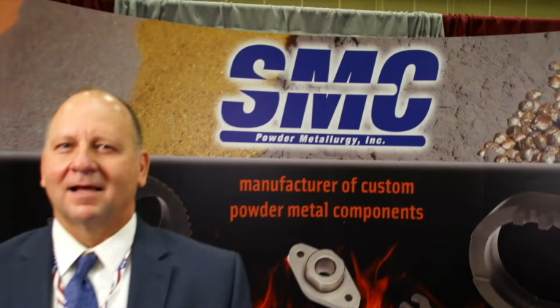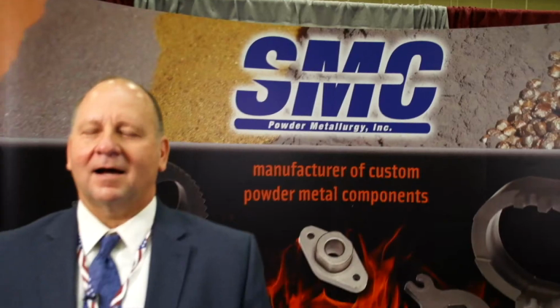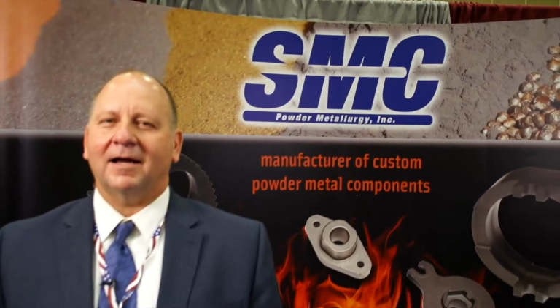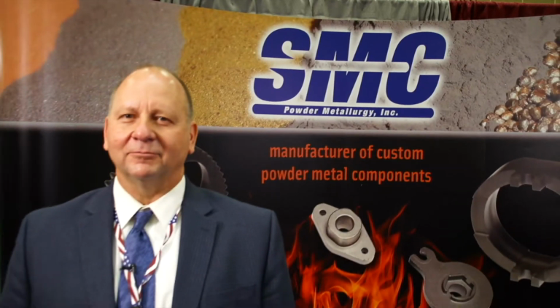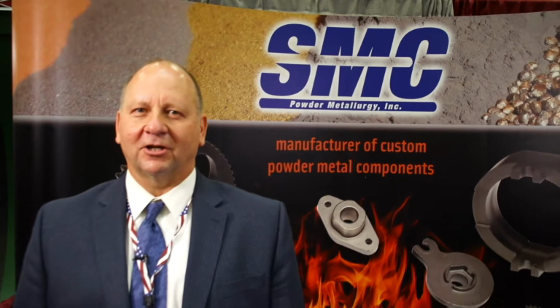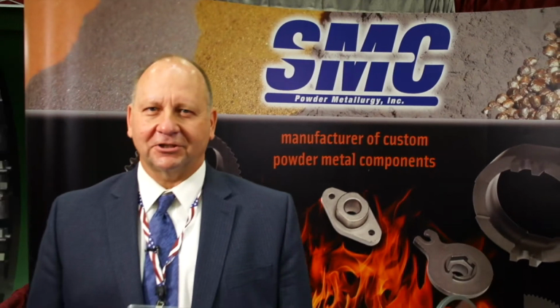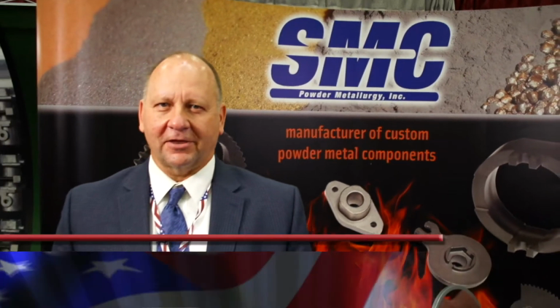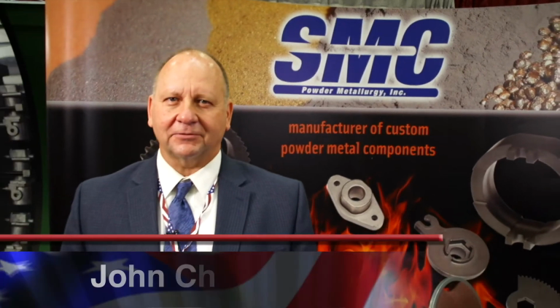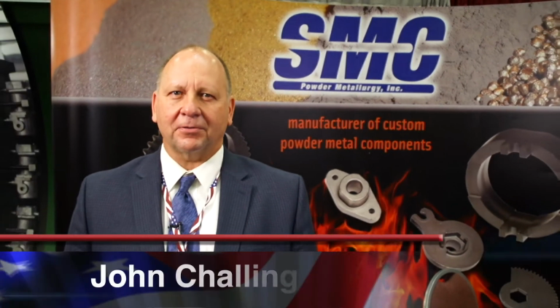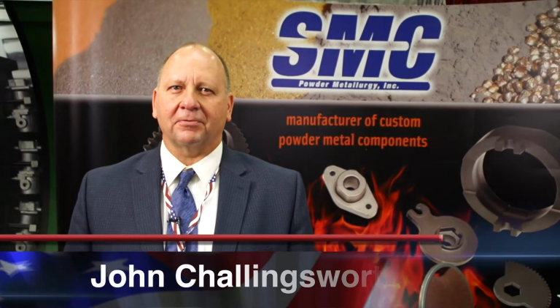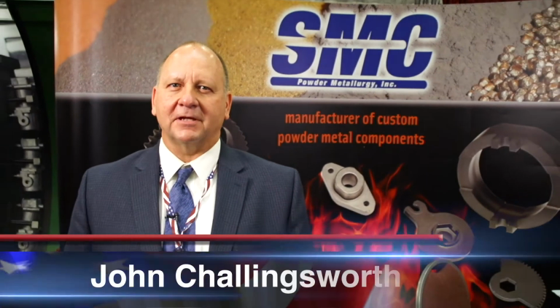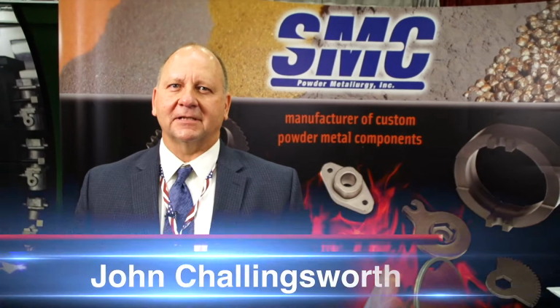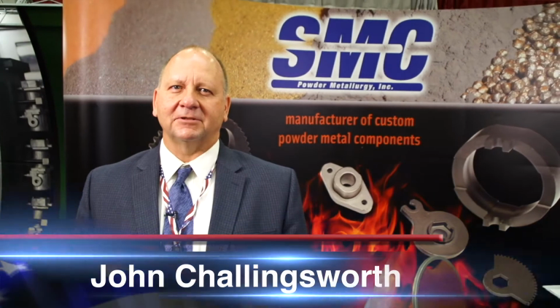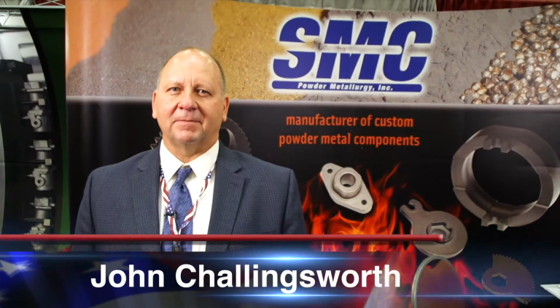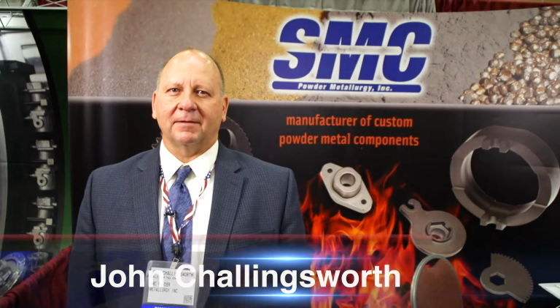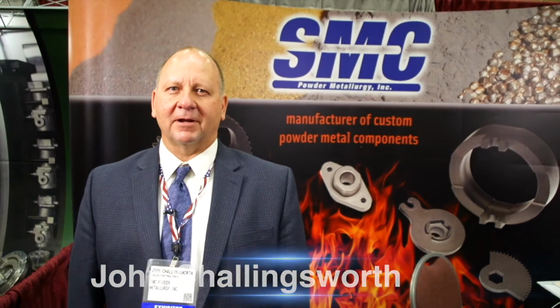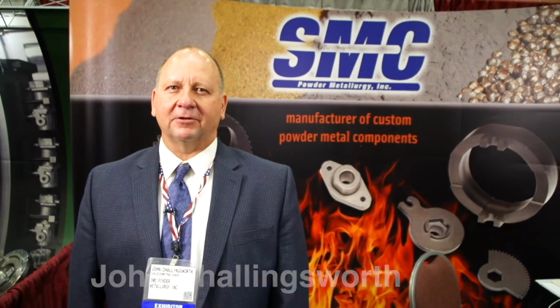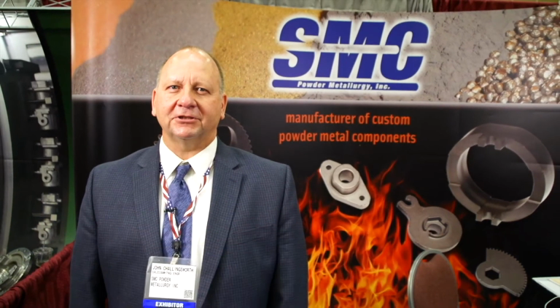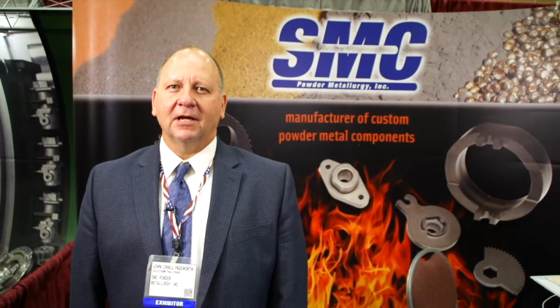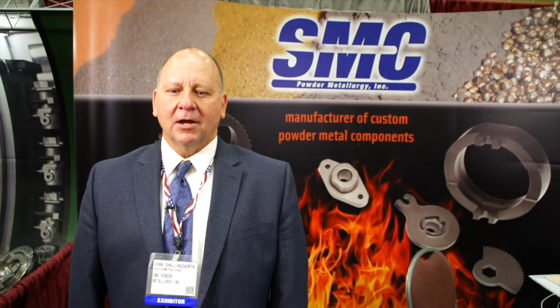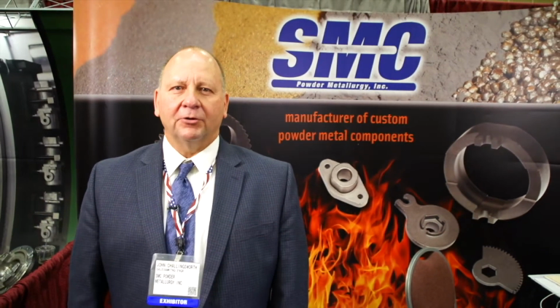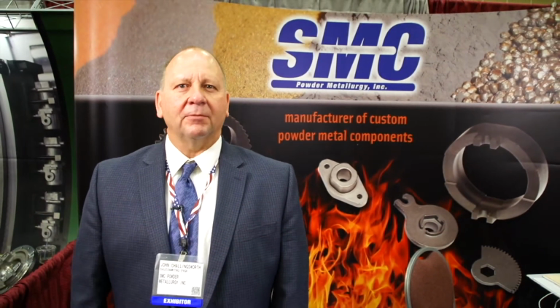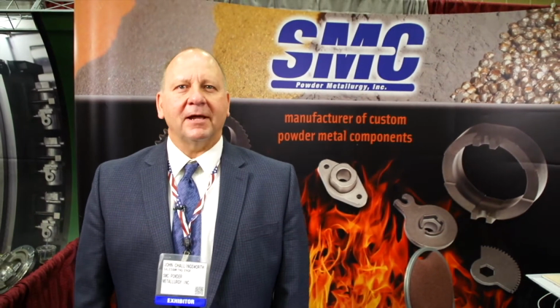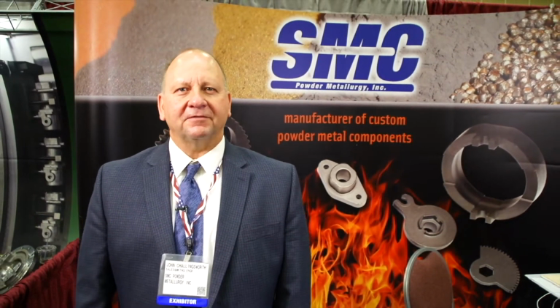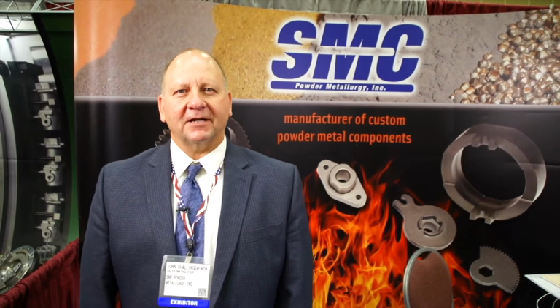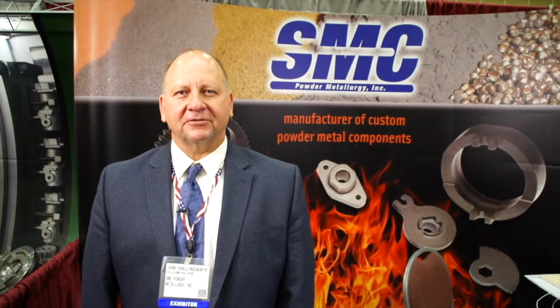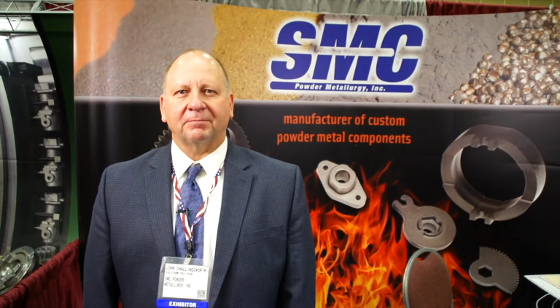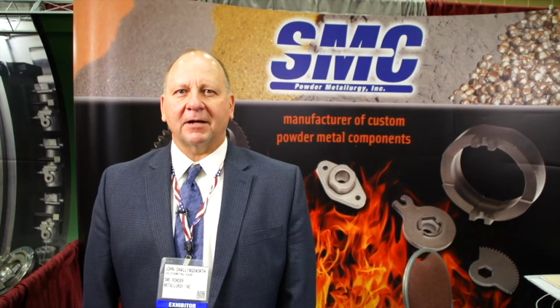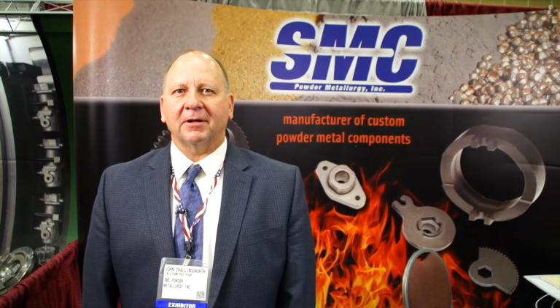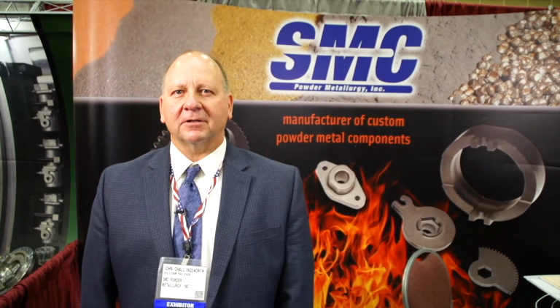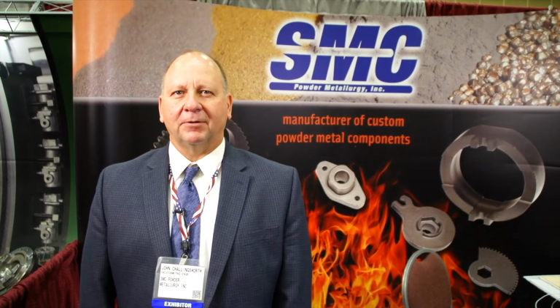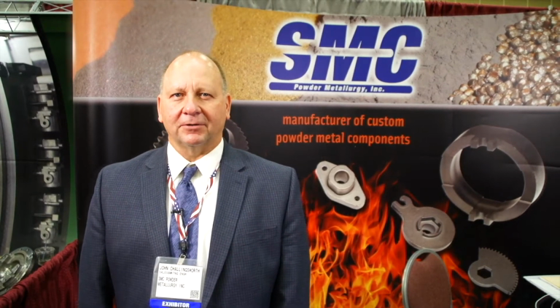Hi, I'm John Chellingsworth with SMC Powder Metallurgy. We are a manufacturer of powder metal components.